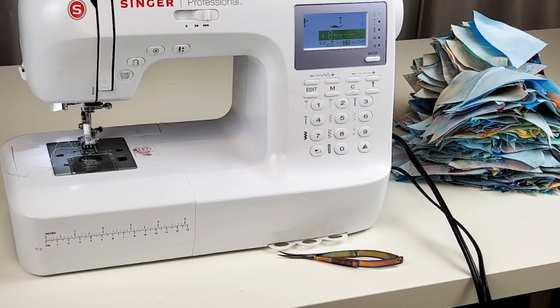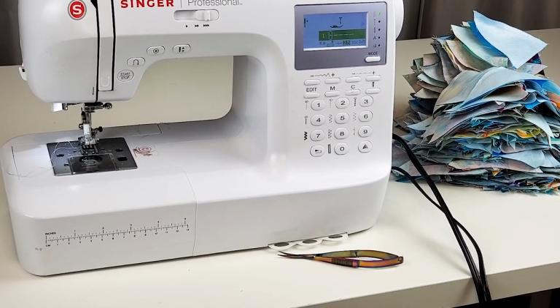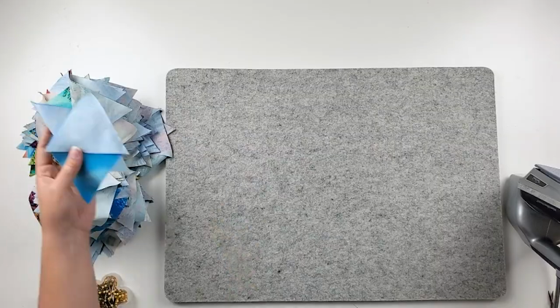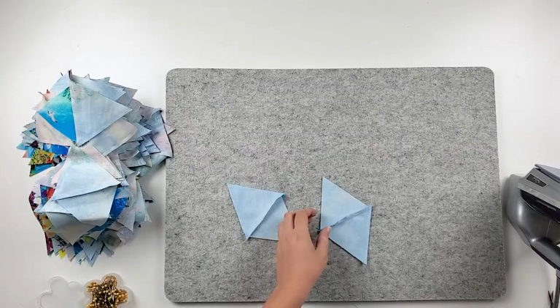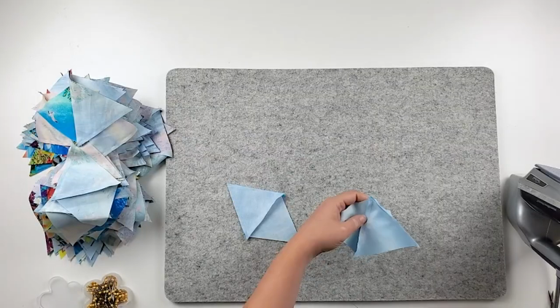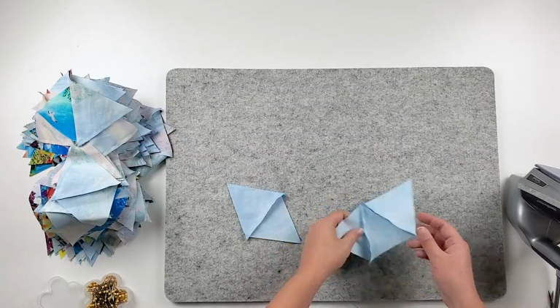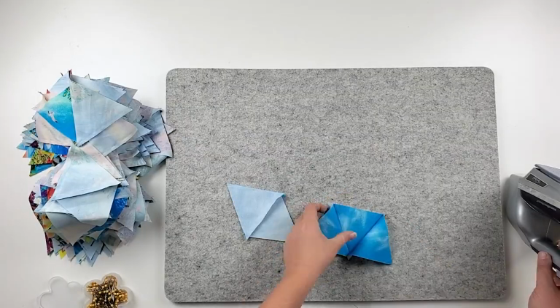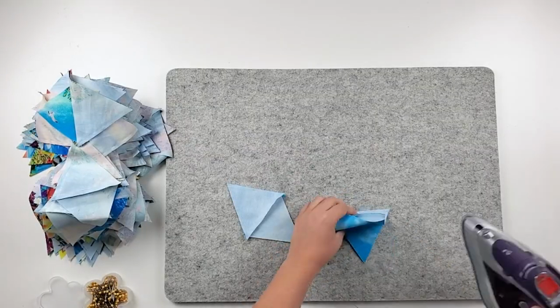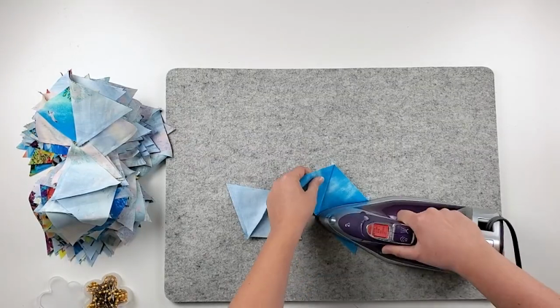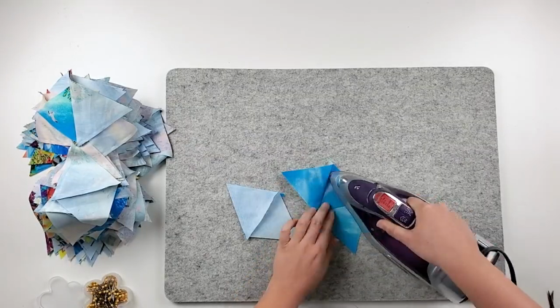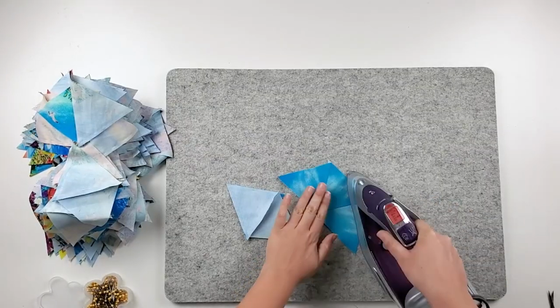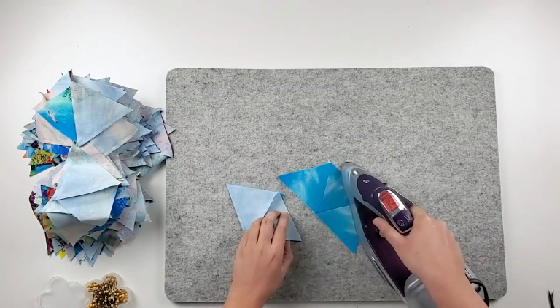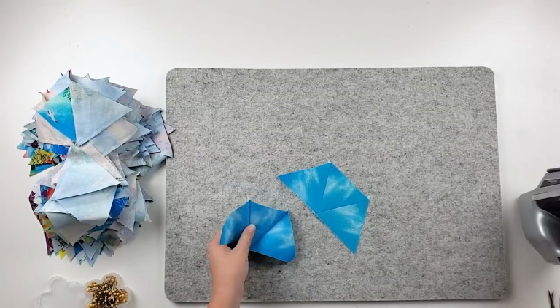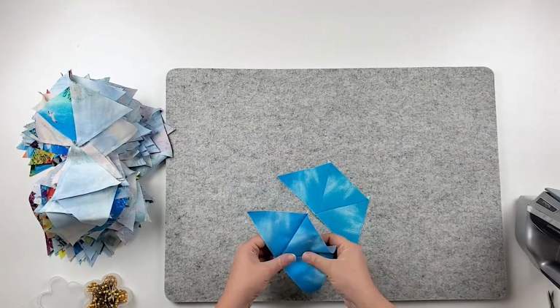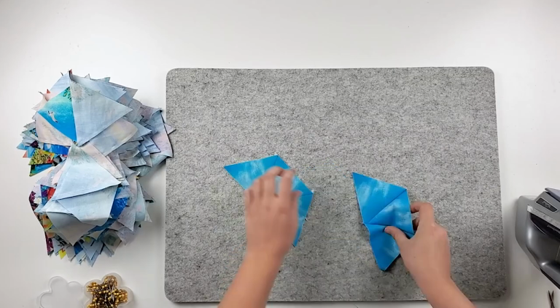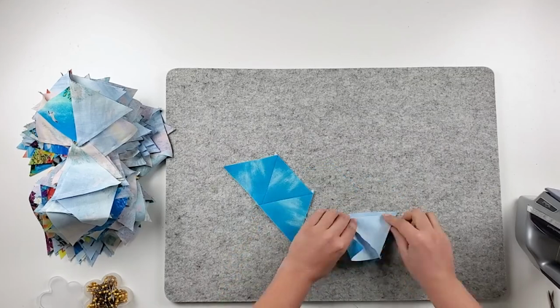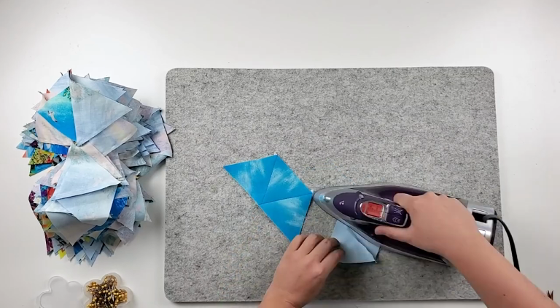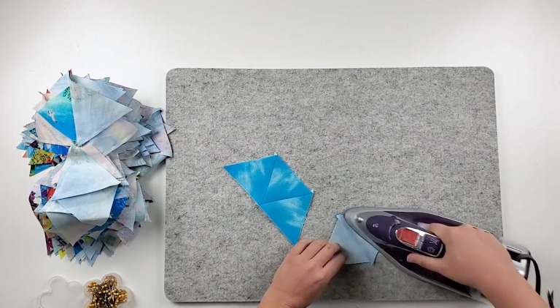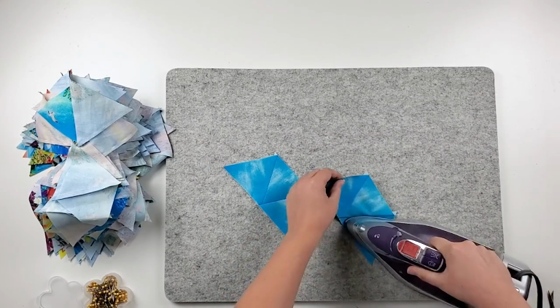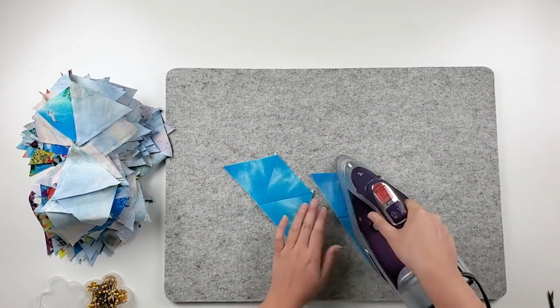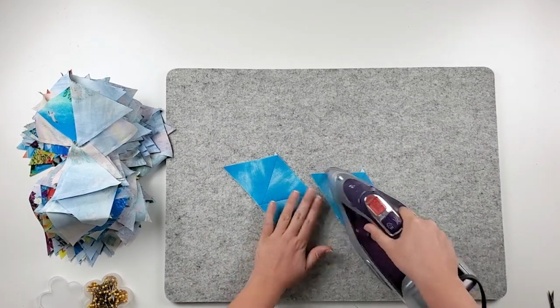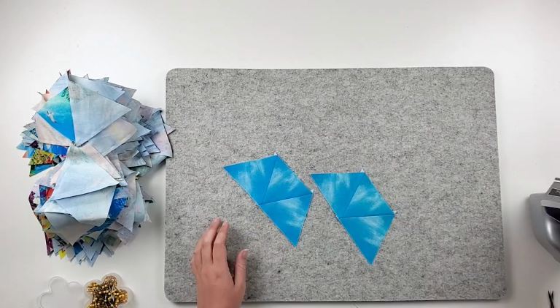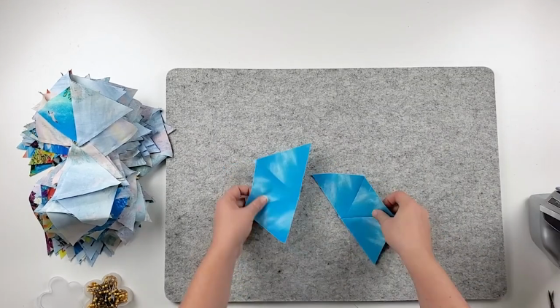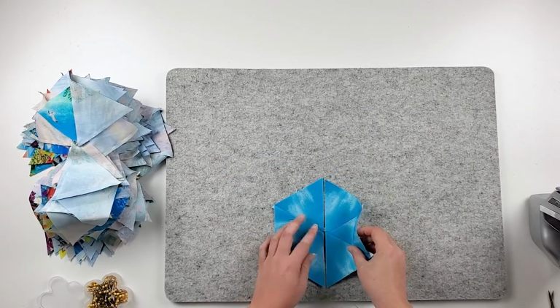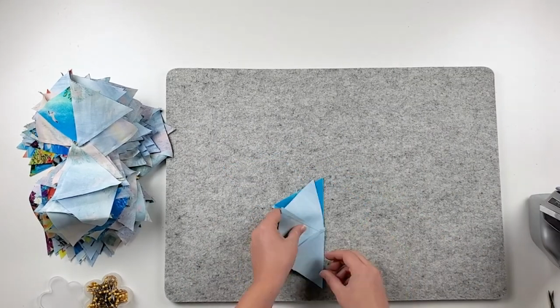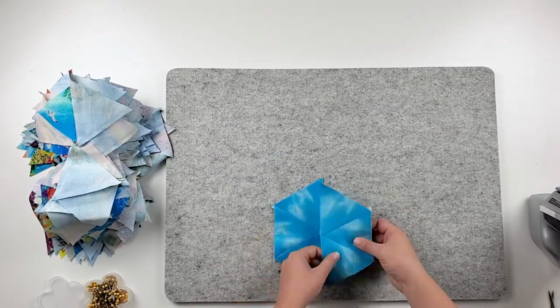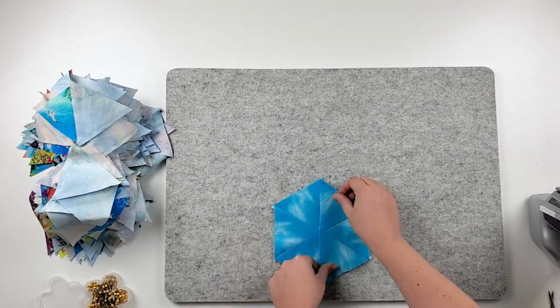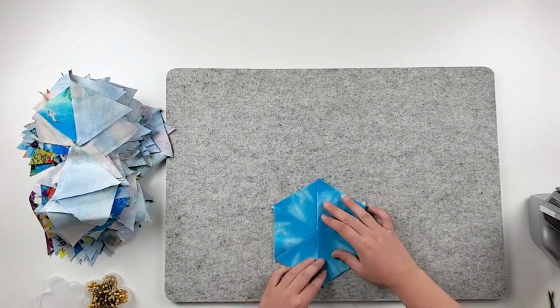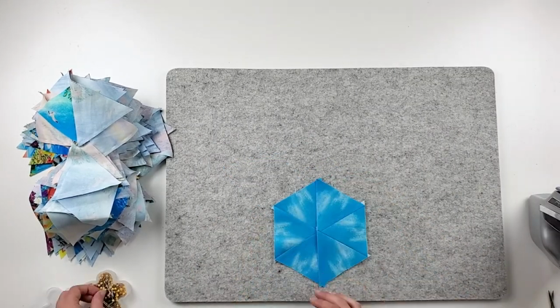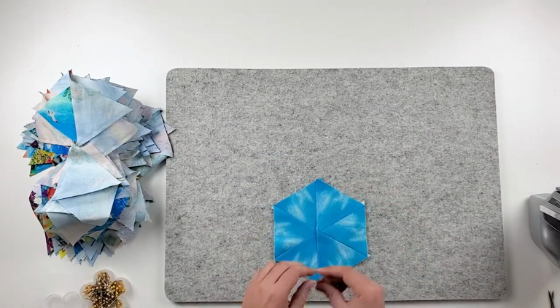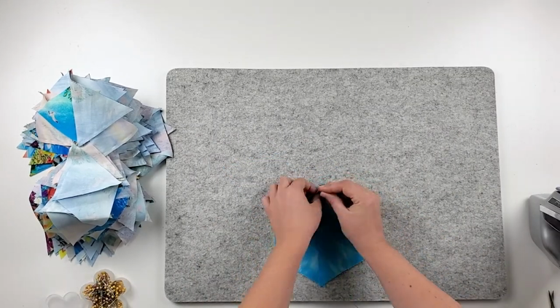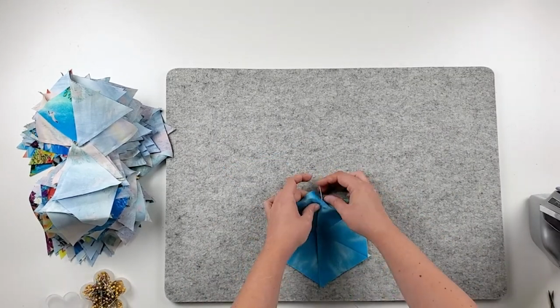Press and pin the two half hexagons together, but don't sew them into full hexagons yet.